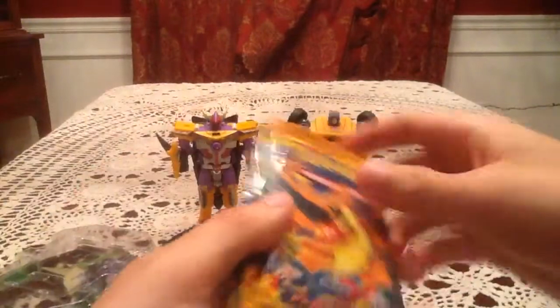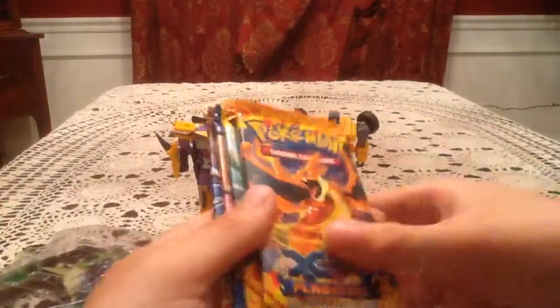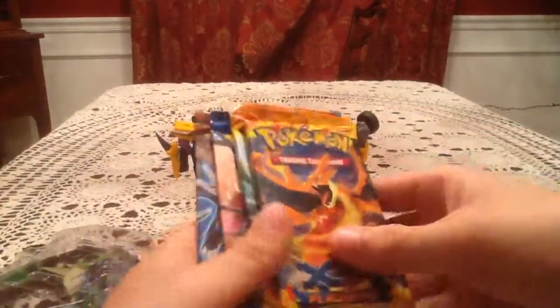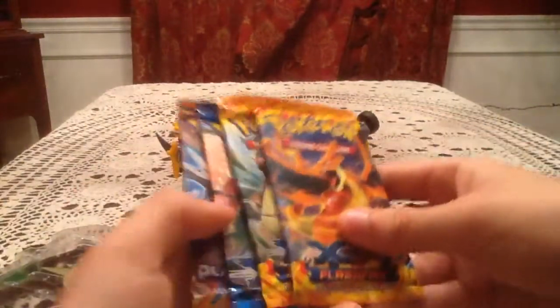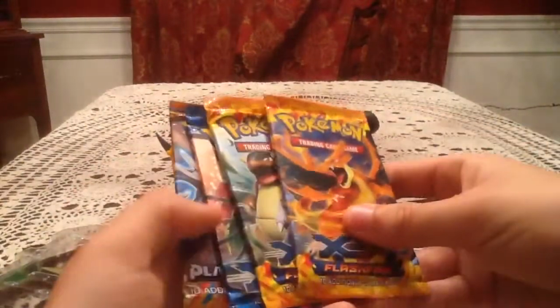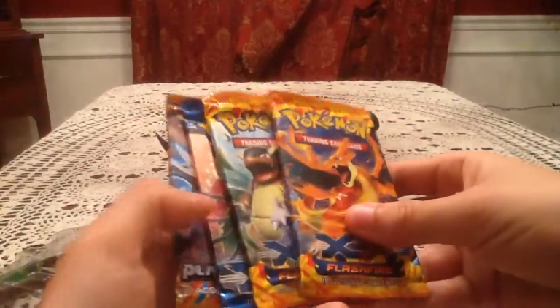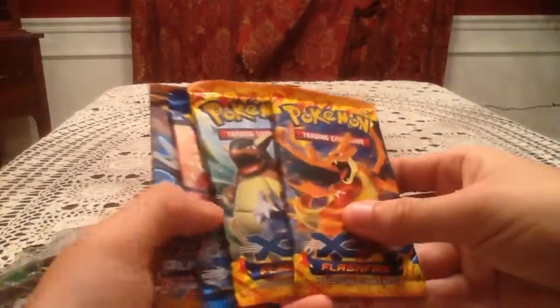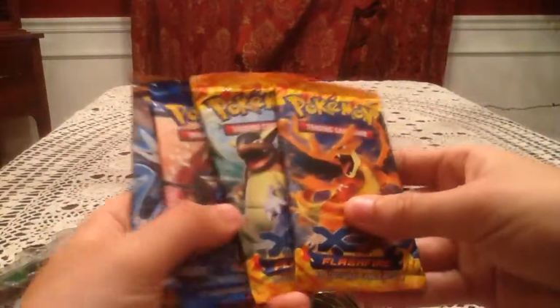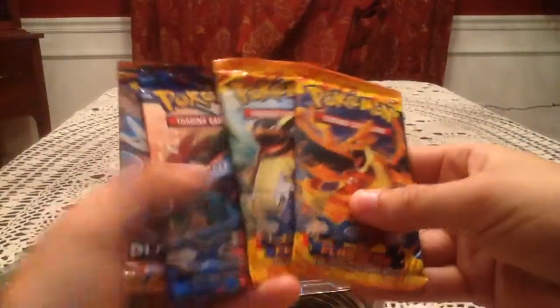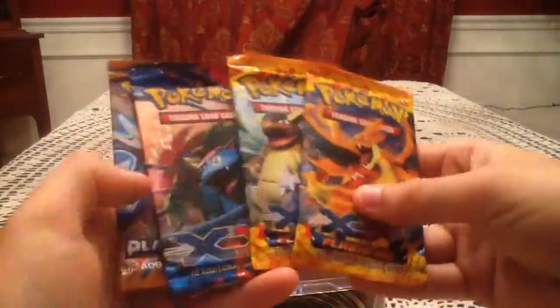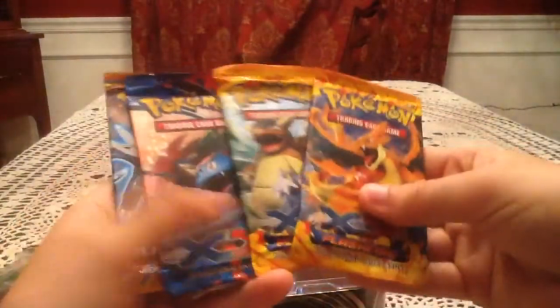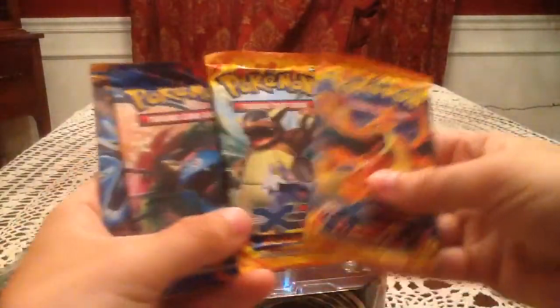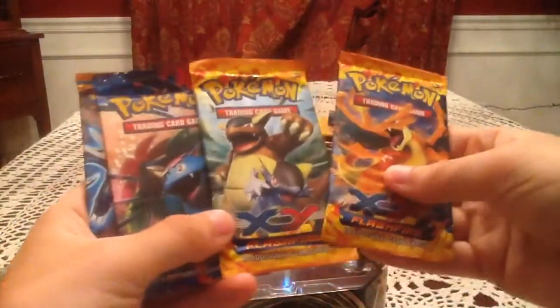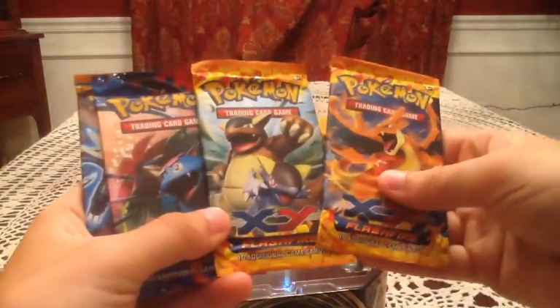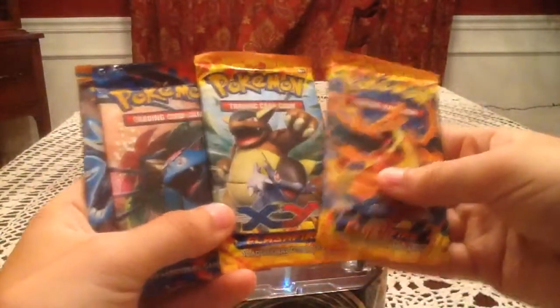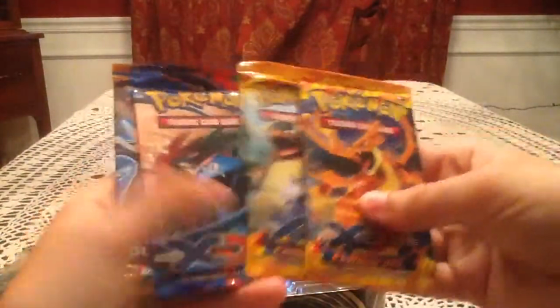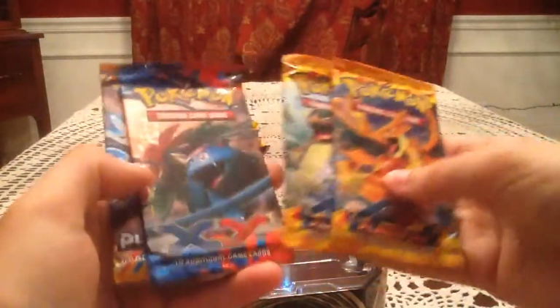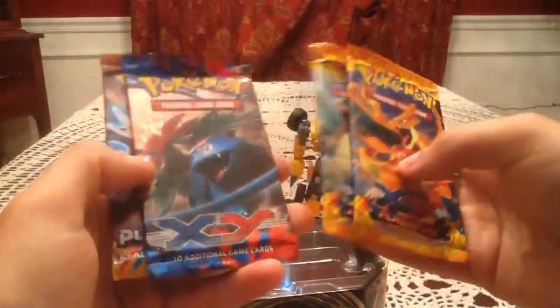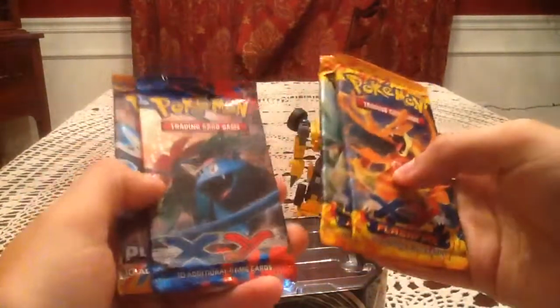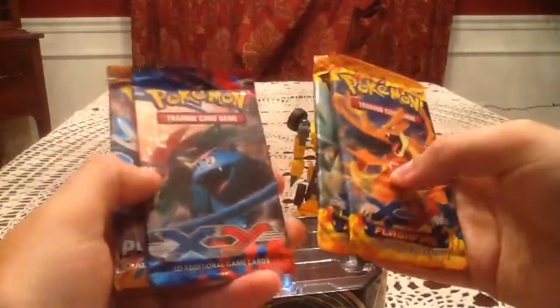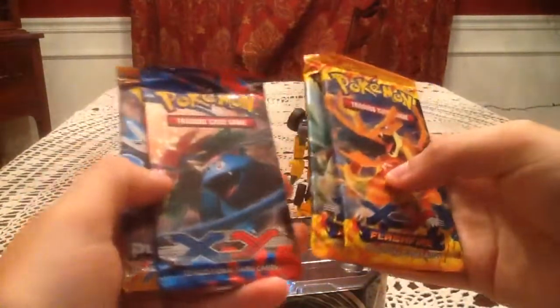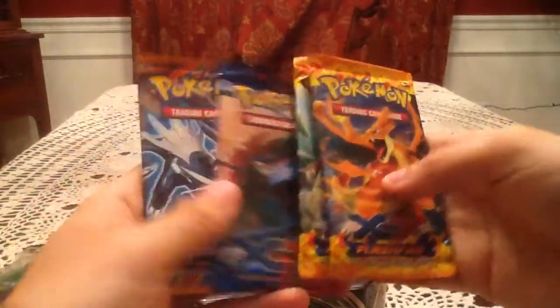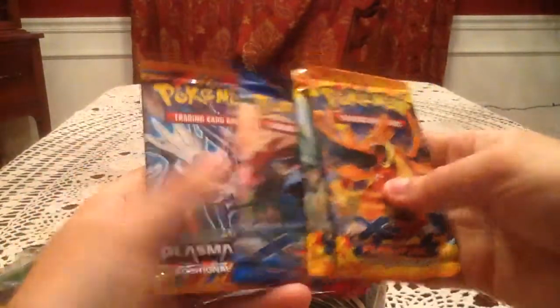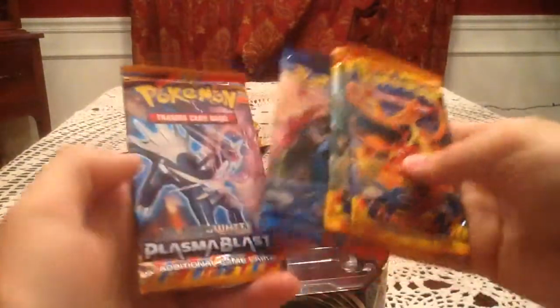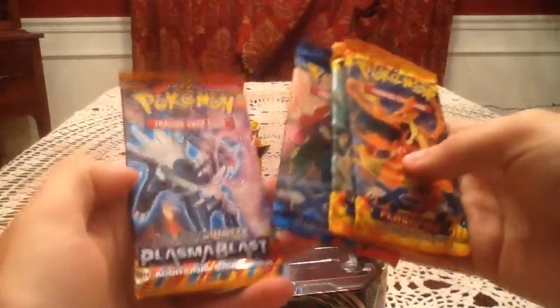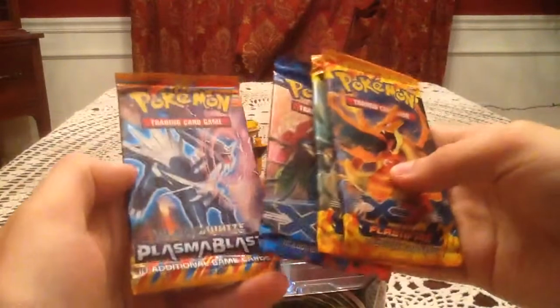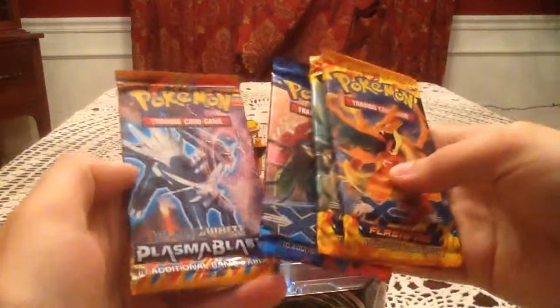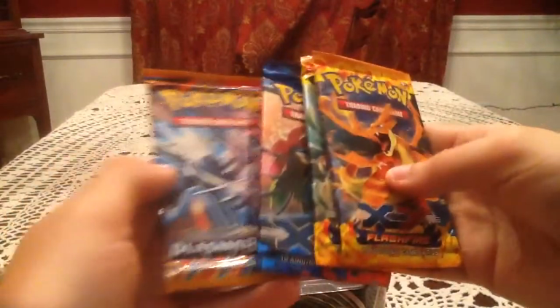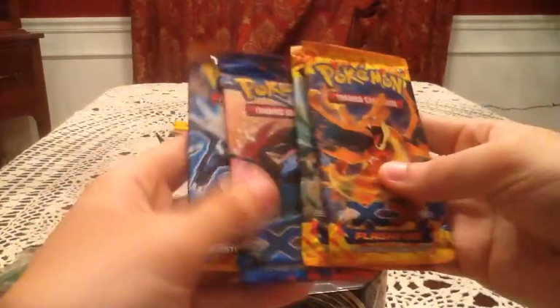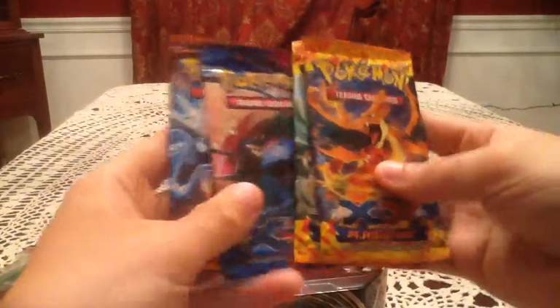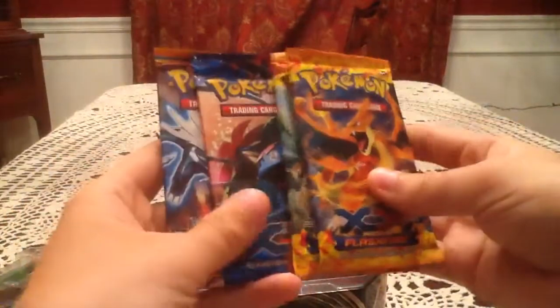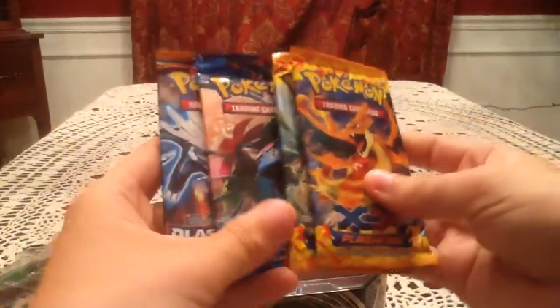Inside this tin we have two Flashfire packs, an X&Y pack, and a Plasma Blast pack.